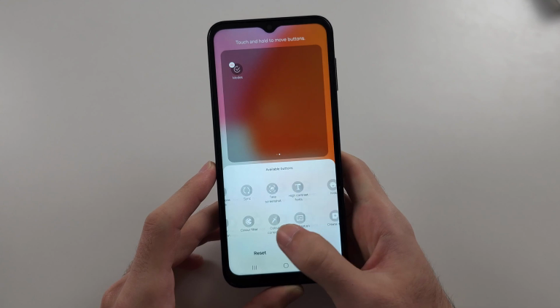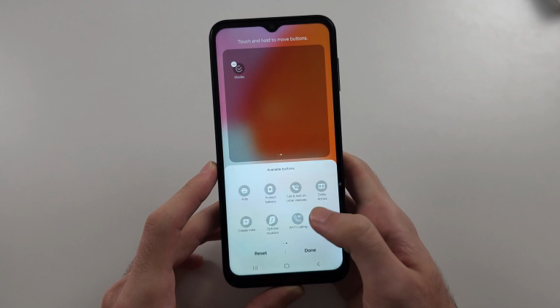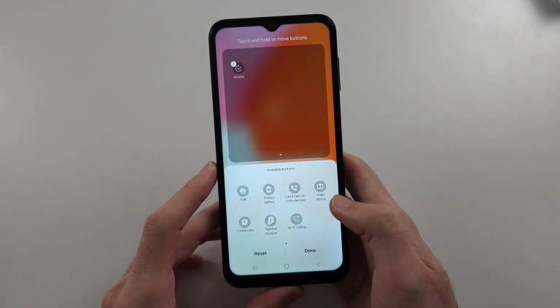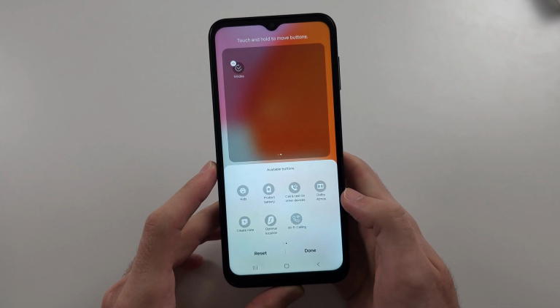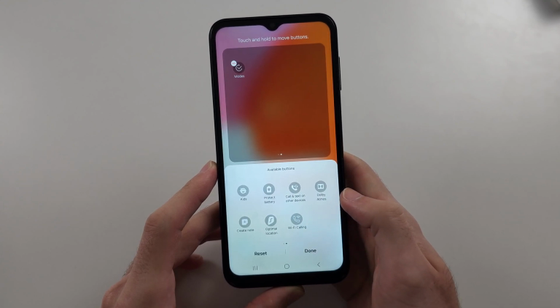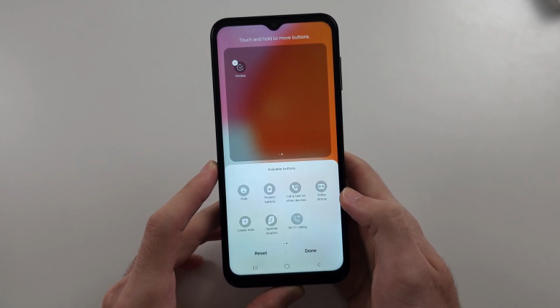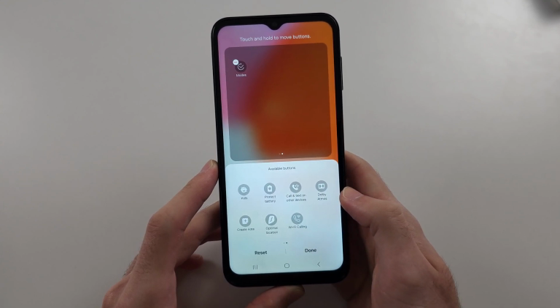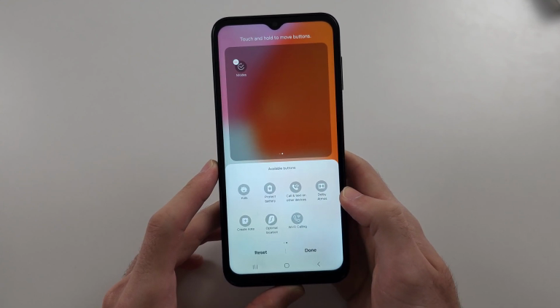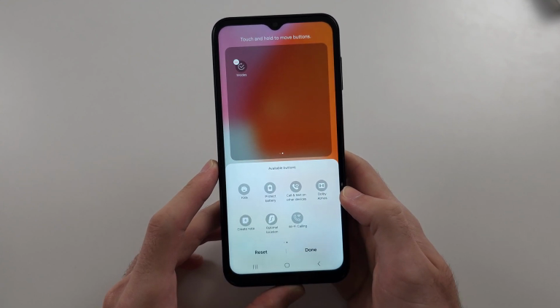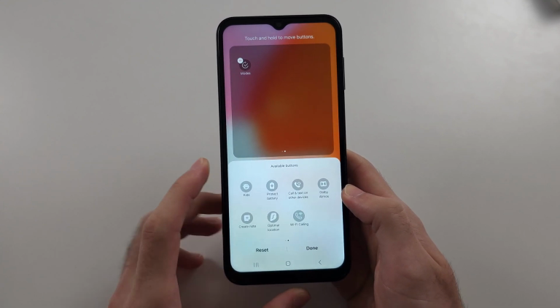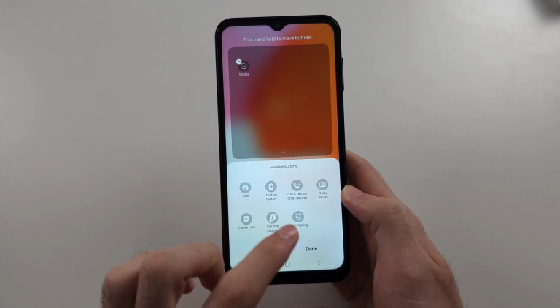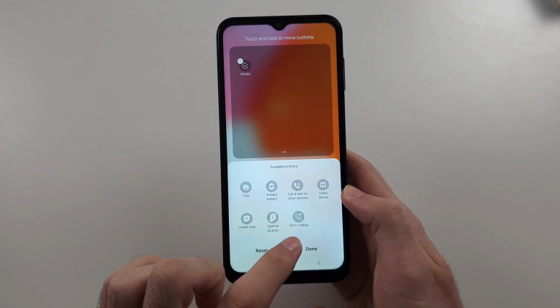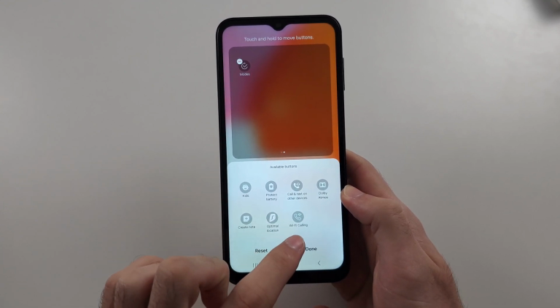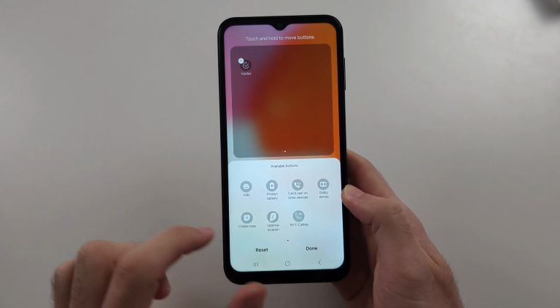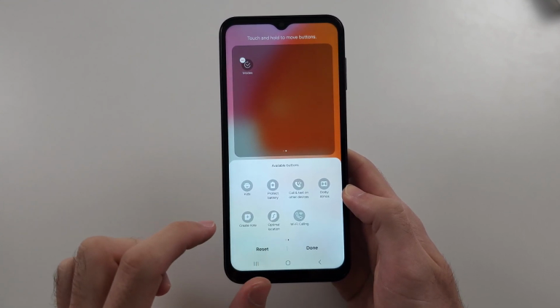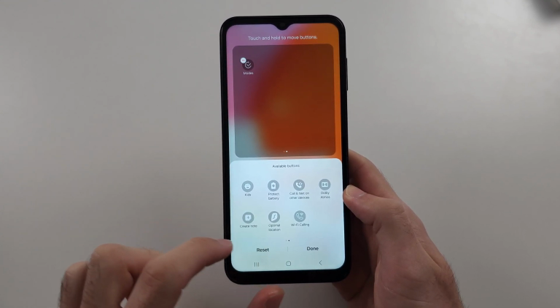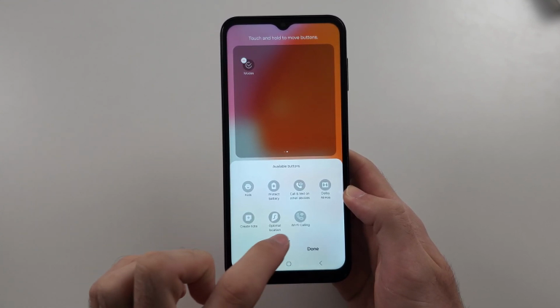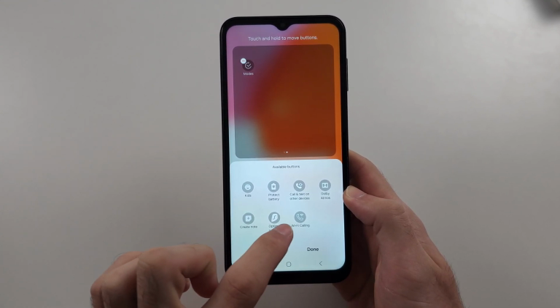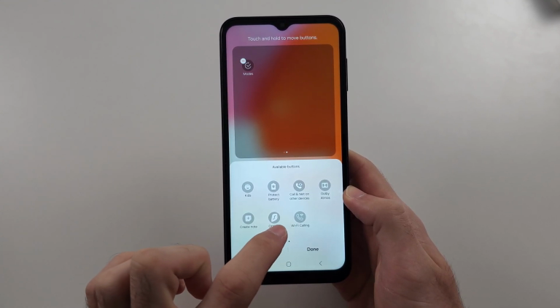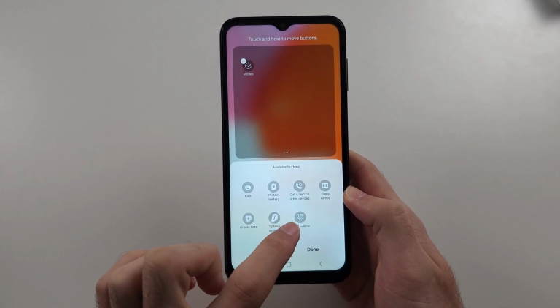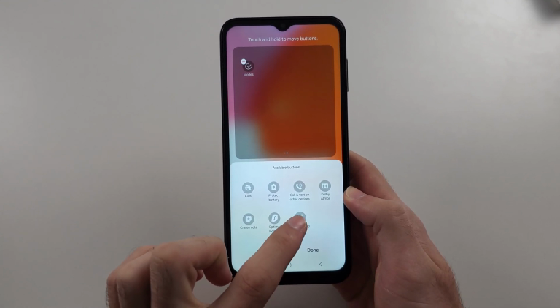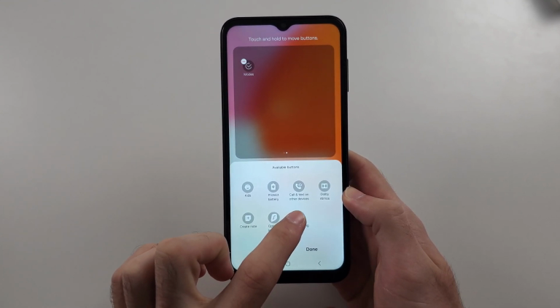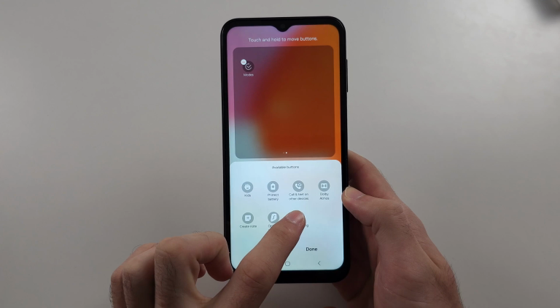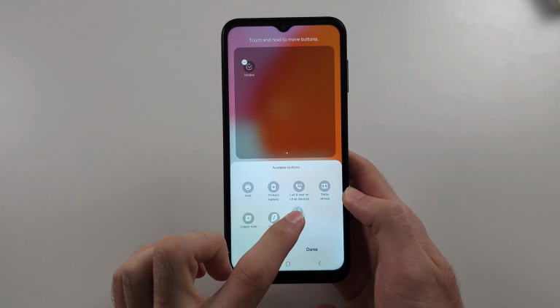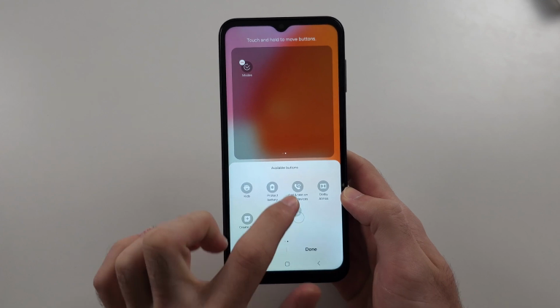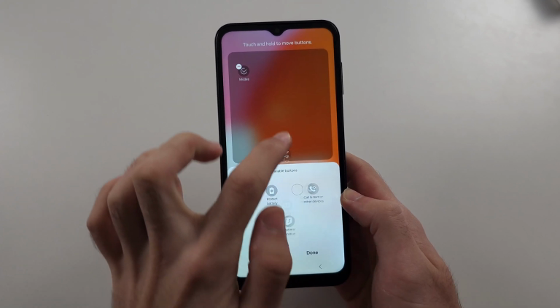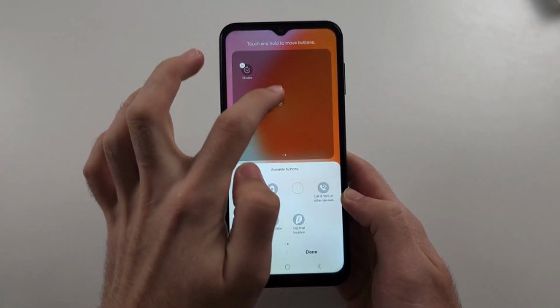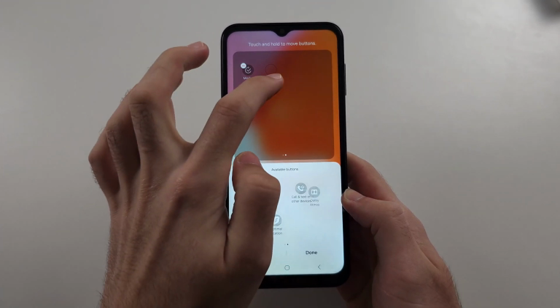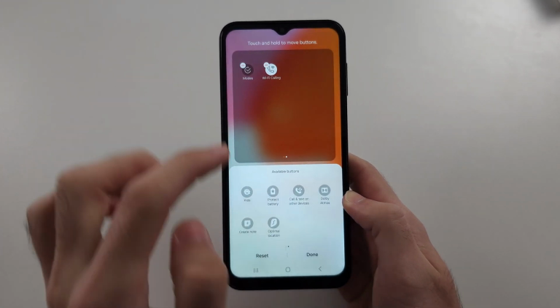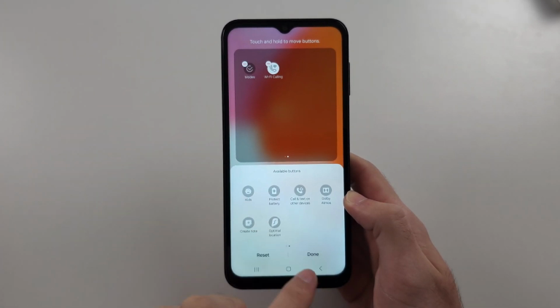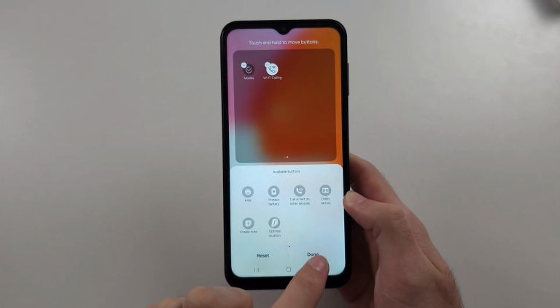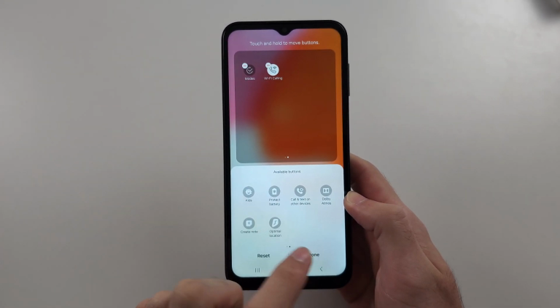Your Wi-Fi calling may be in the available buttons area. Look into the available buttons, and if Wi-Fi calling is there, drag and drop it into your Quick Settings.